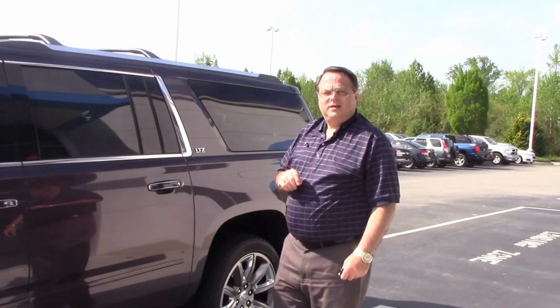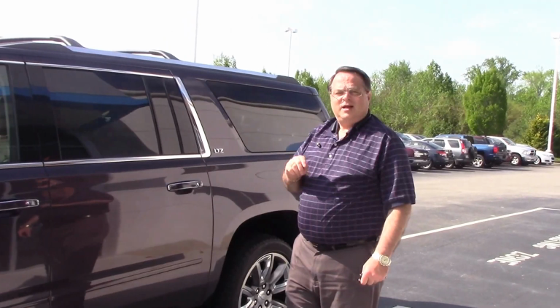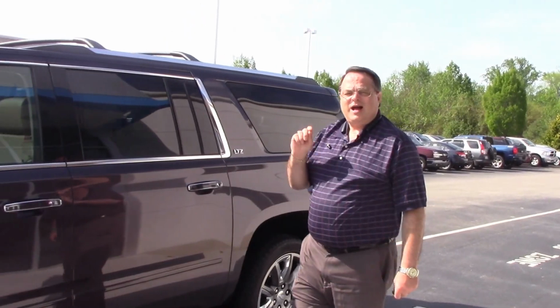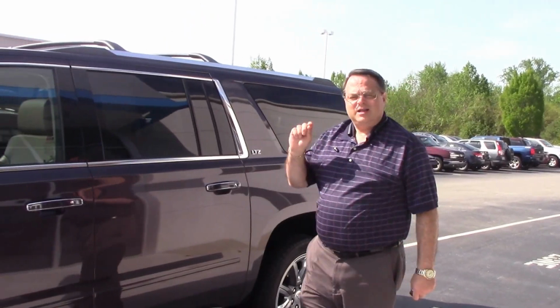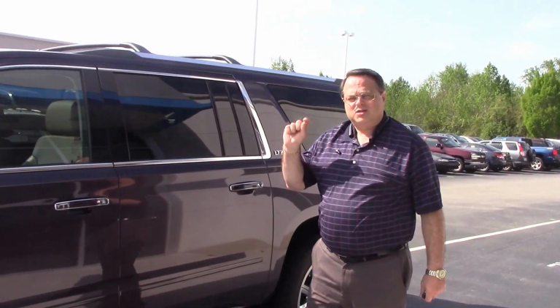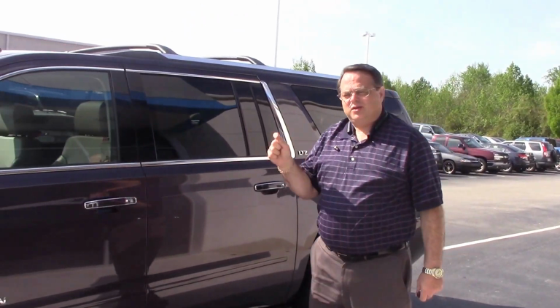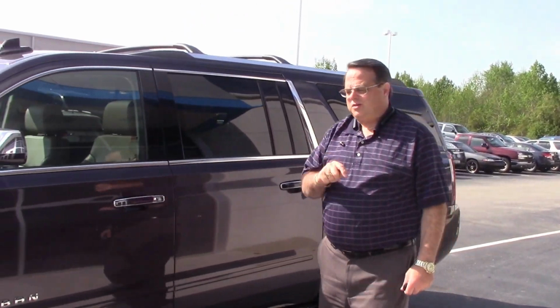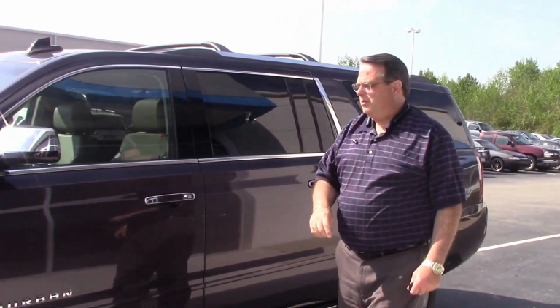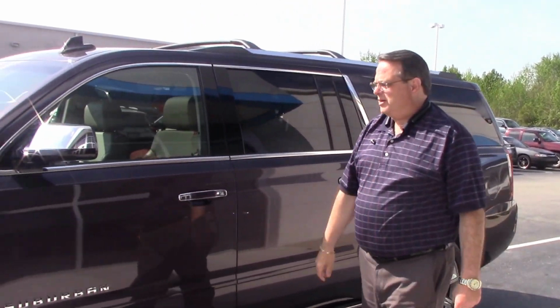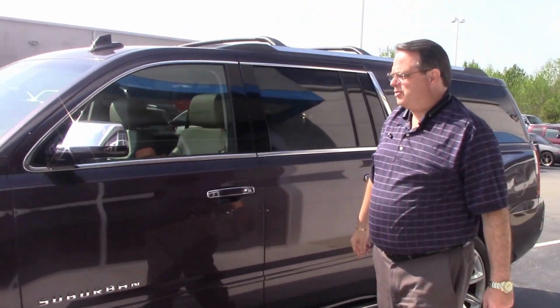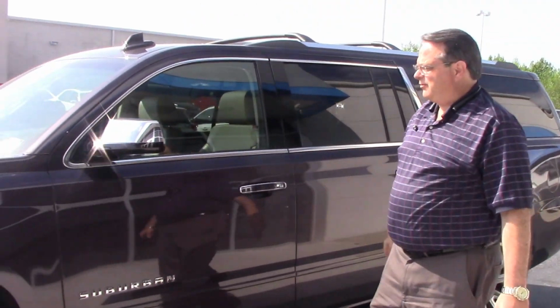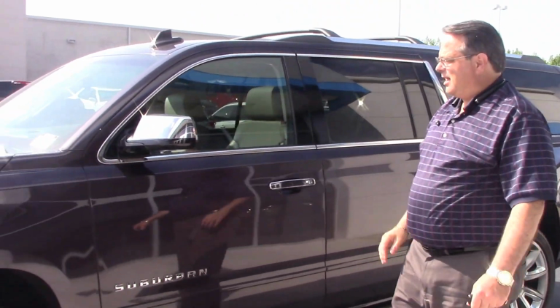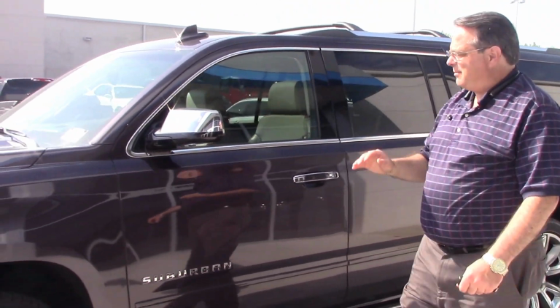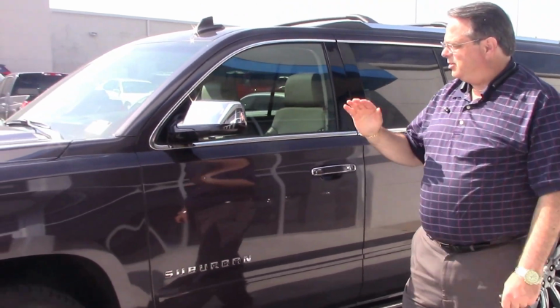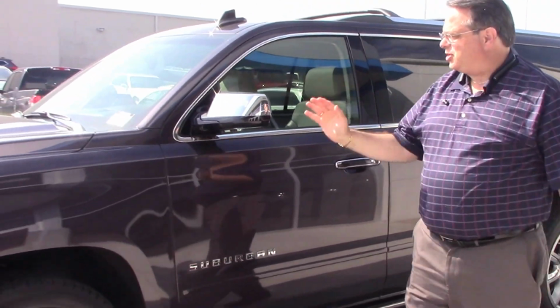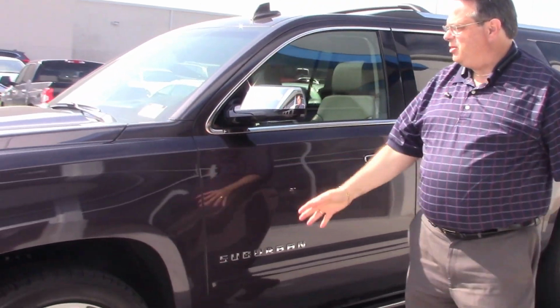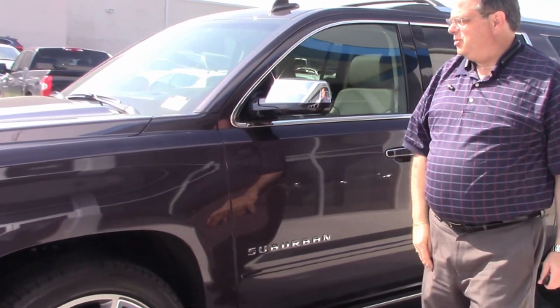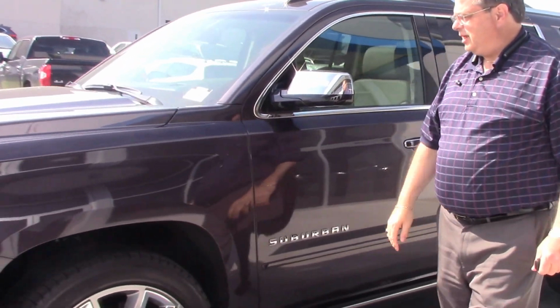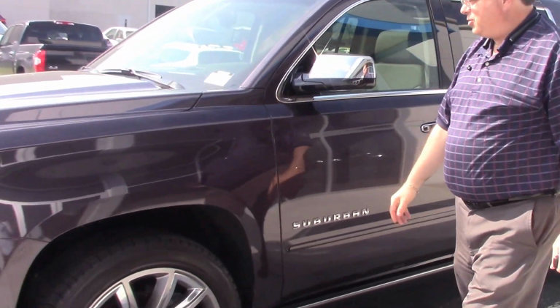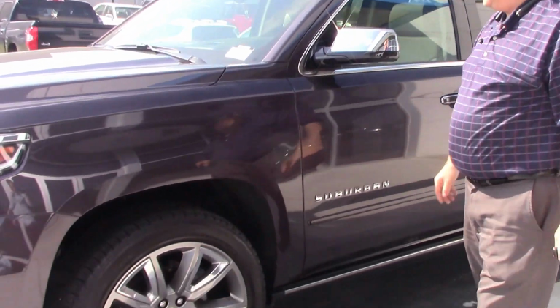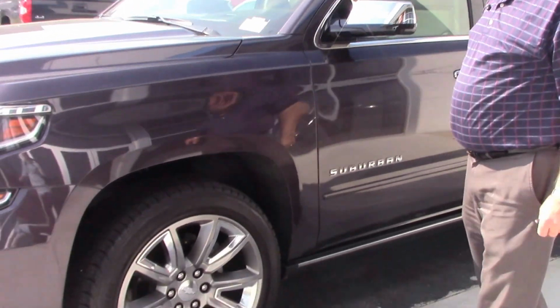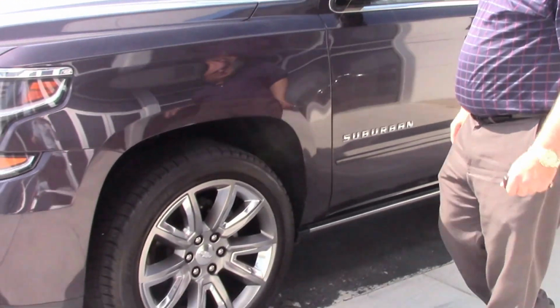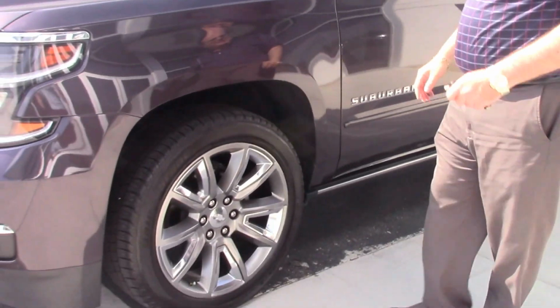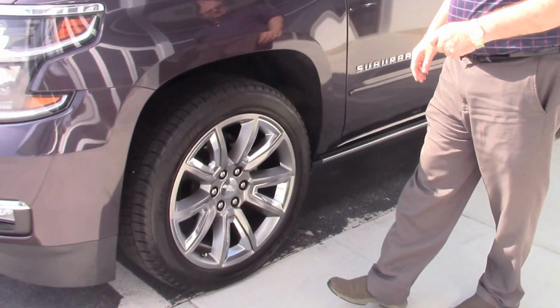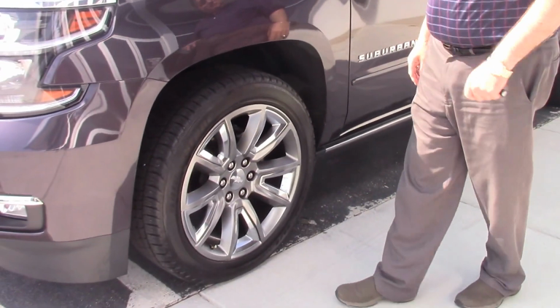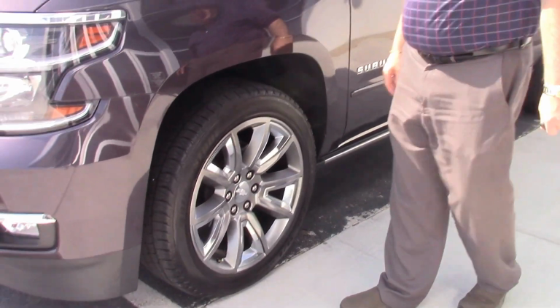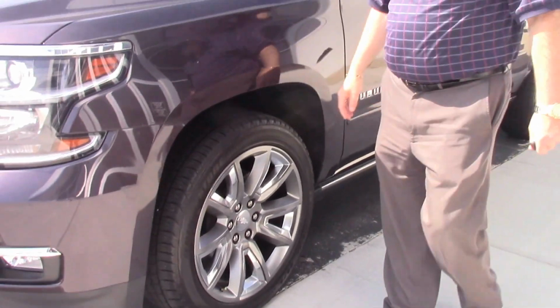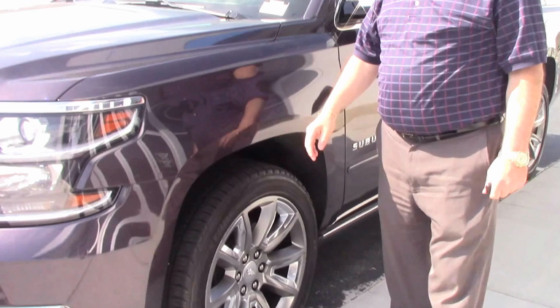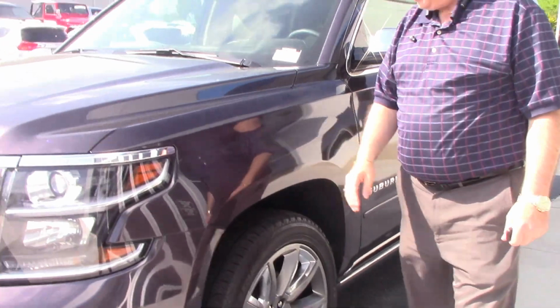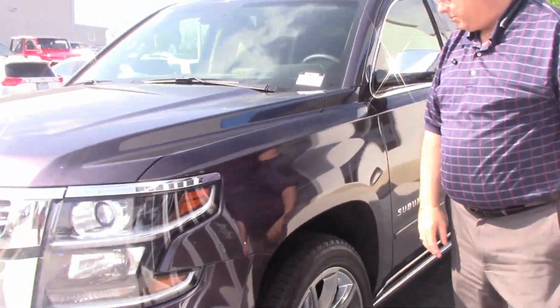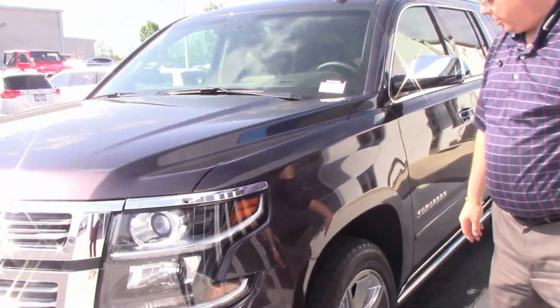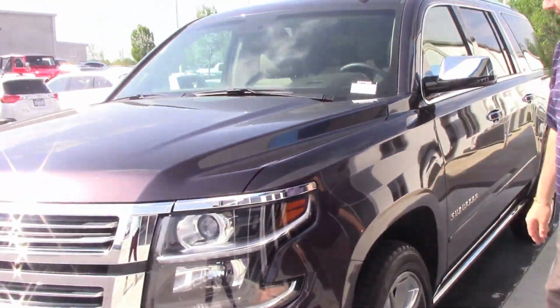Hi, this is Chris with Hubert Vester Chevrolet. I'm here to show you the 2016 Chevrolet Suburban.